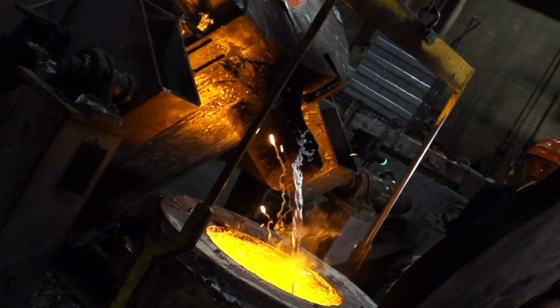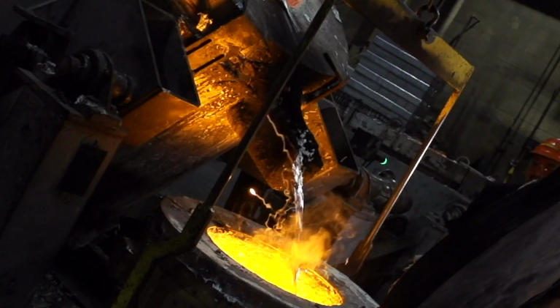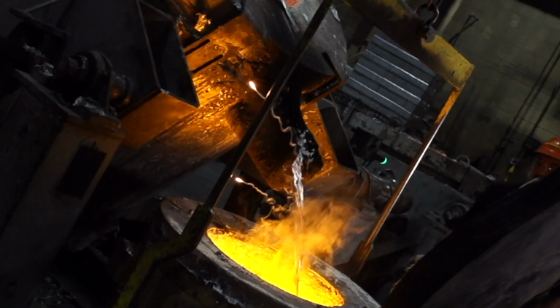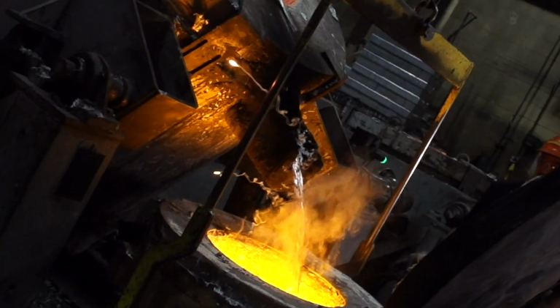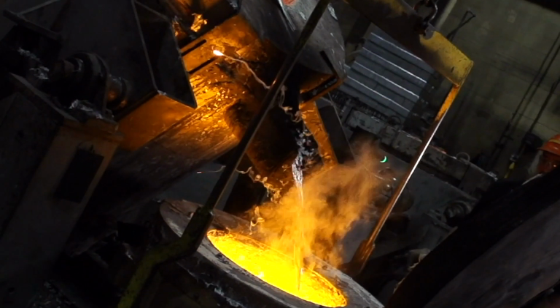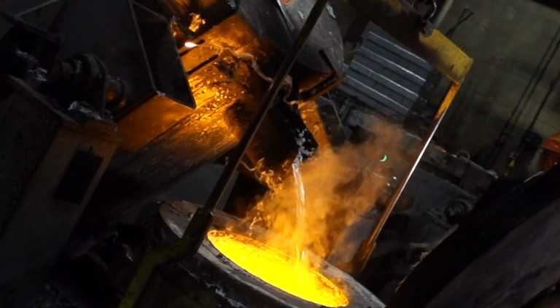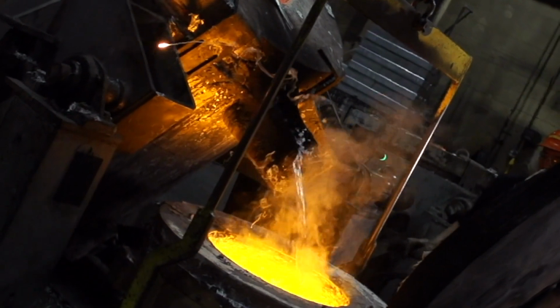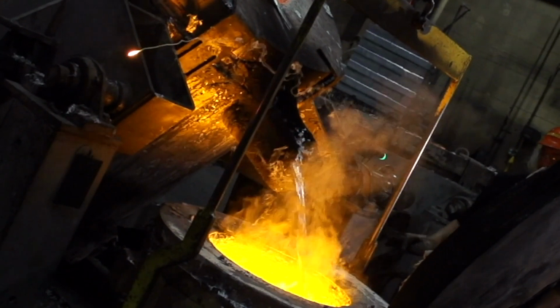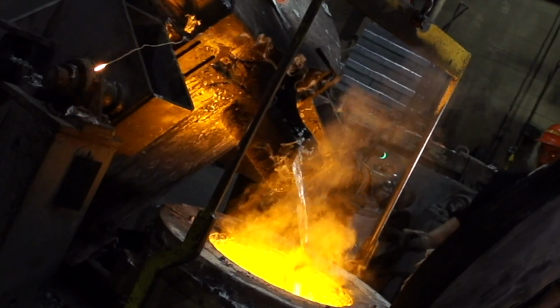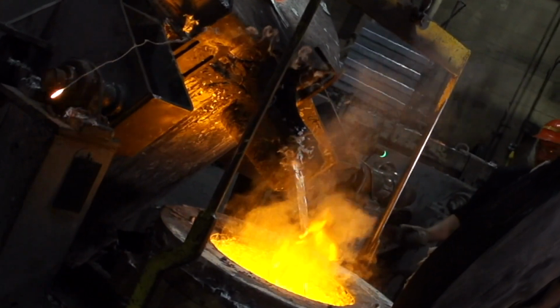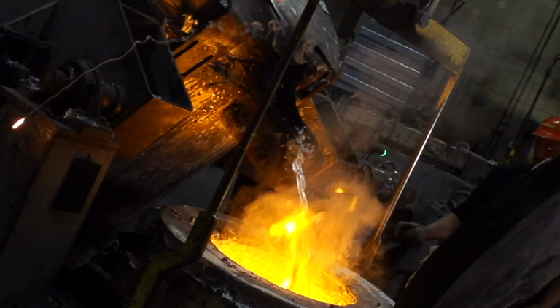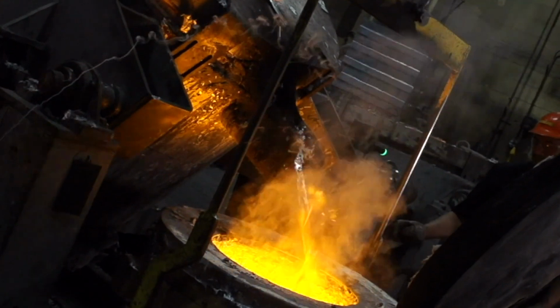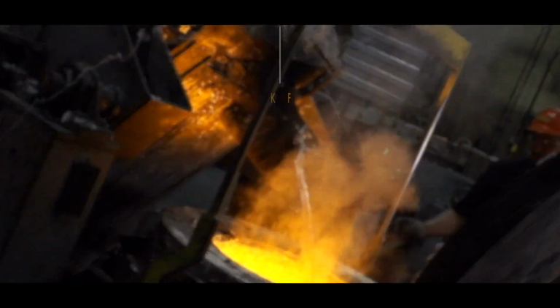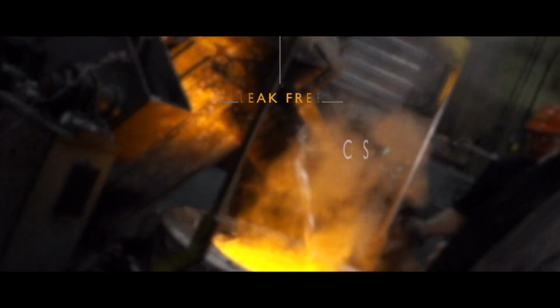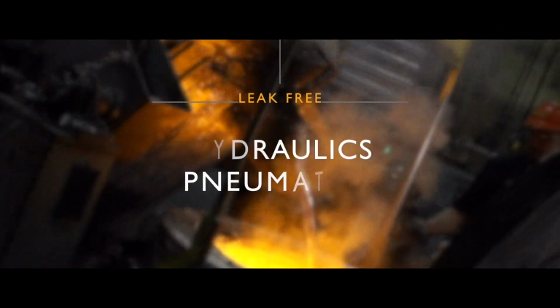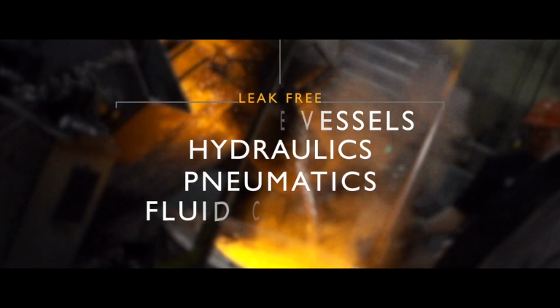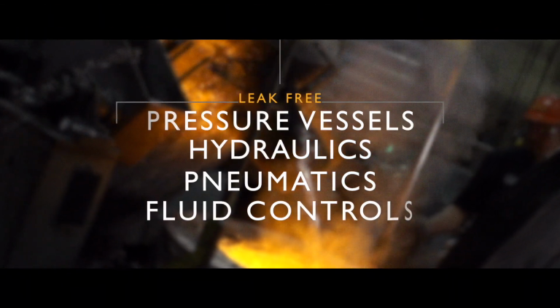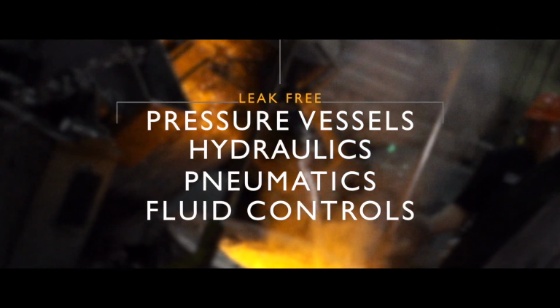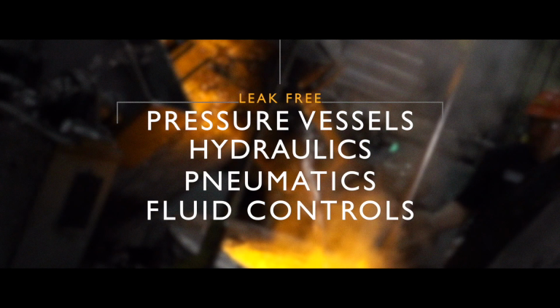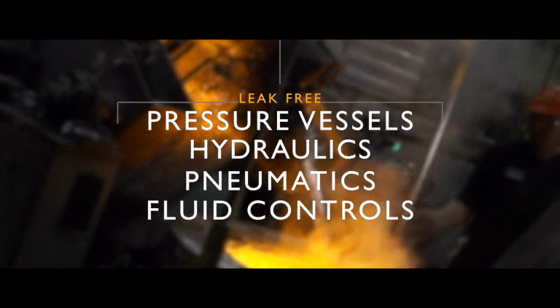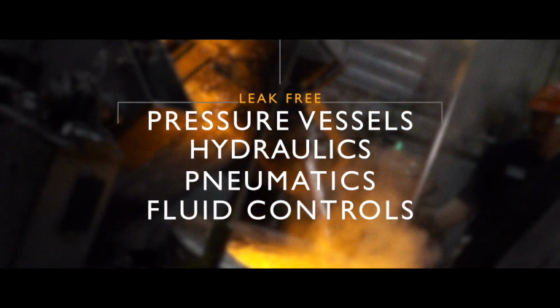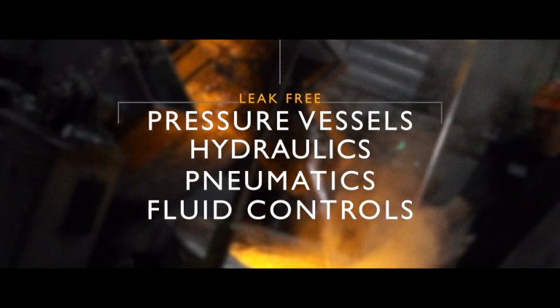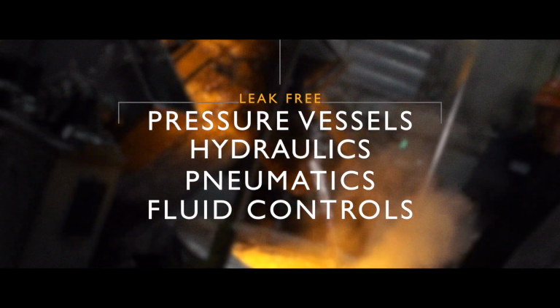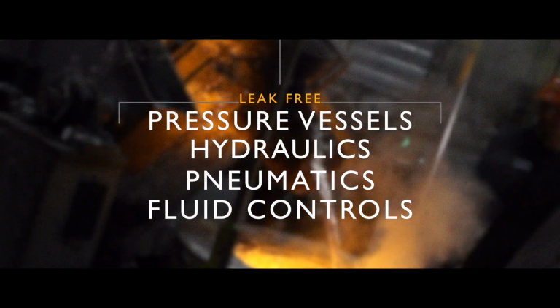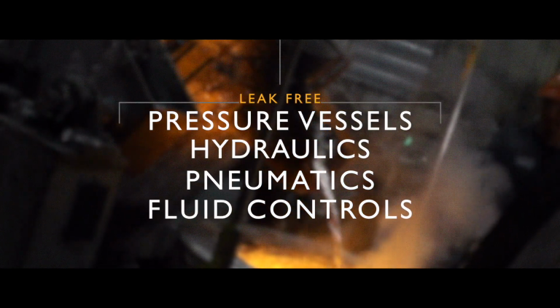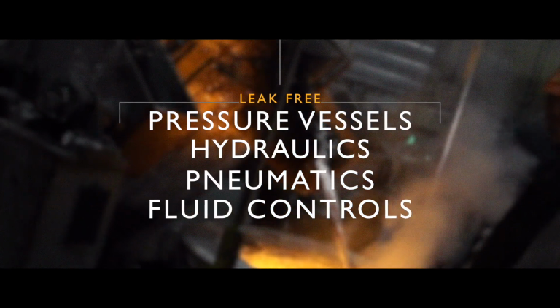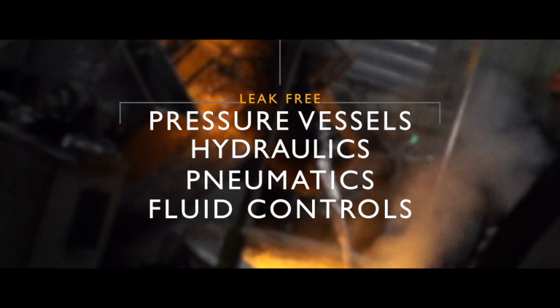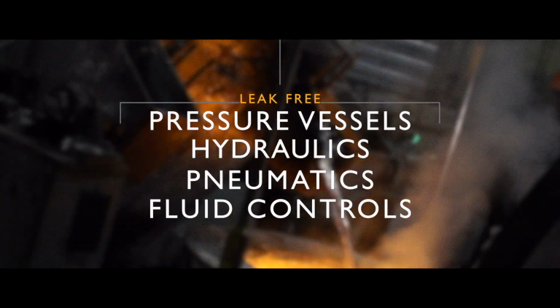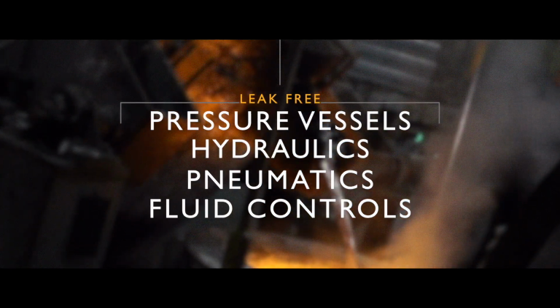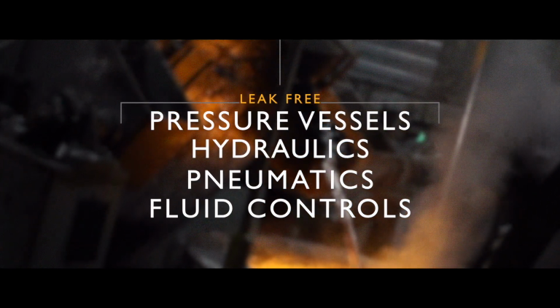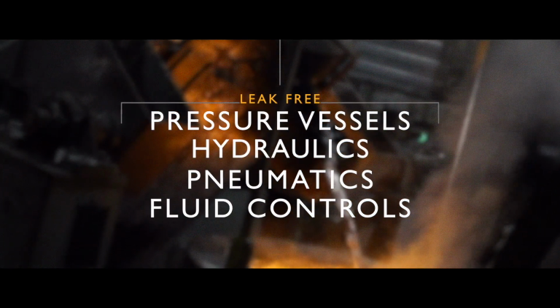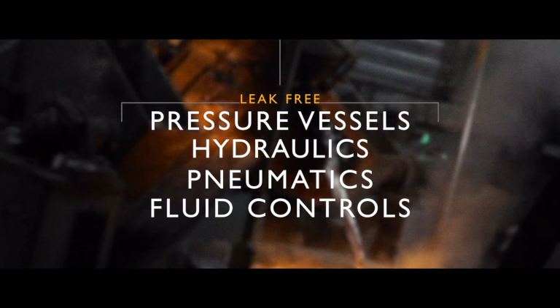We are a bit of a niche foundry. We go after a lot of pressure vessels, we go after a lot of hydraulics, pneumatics, fluid controls.